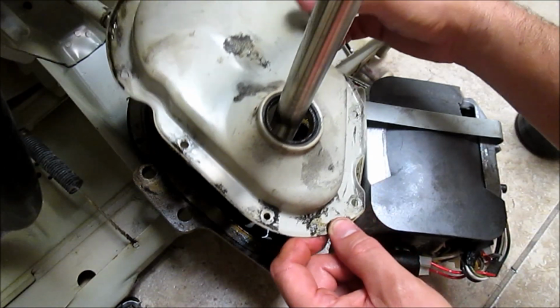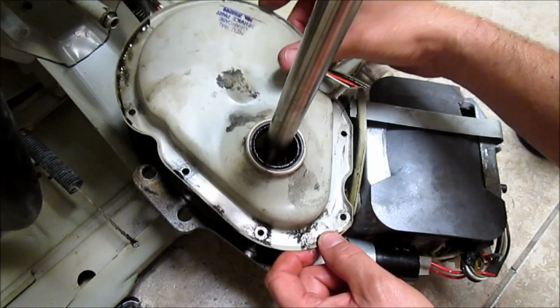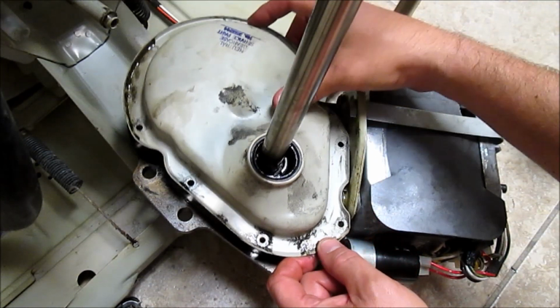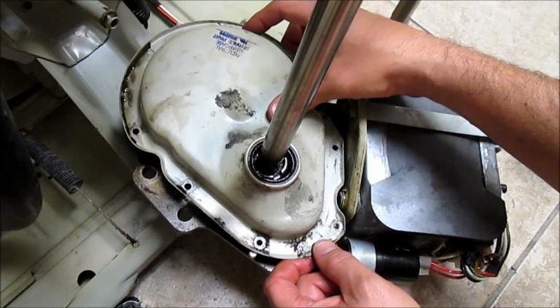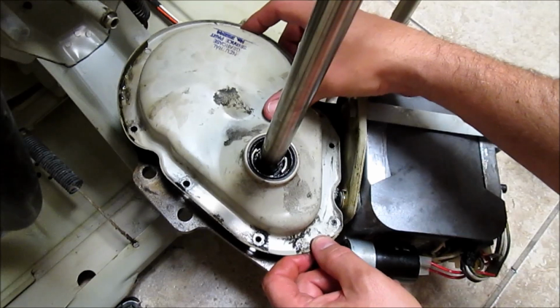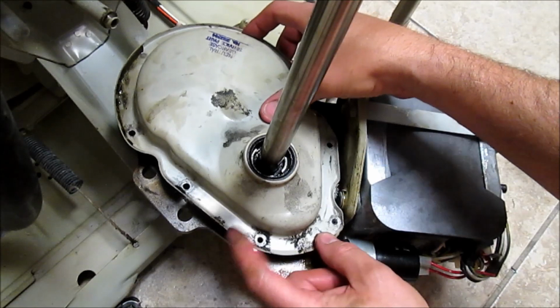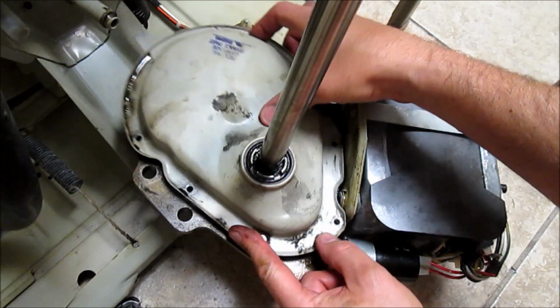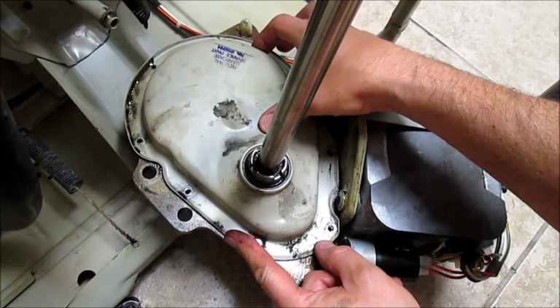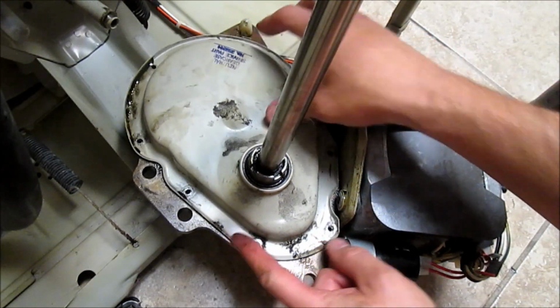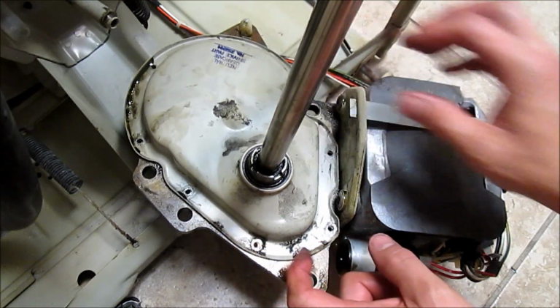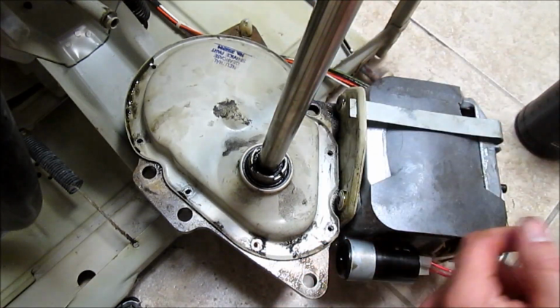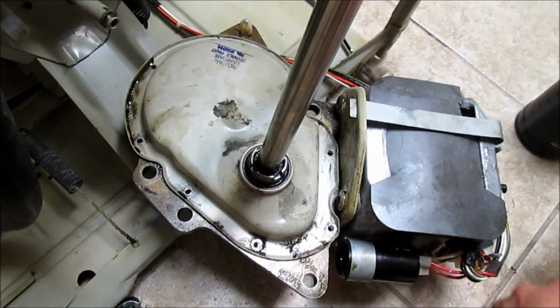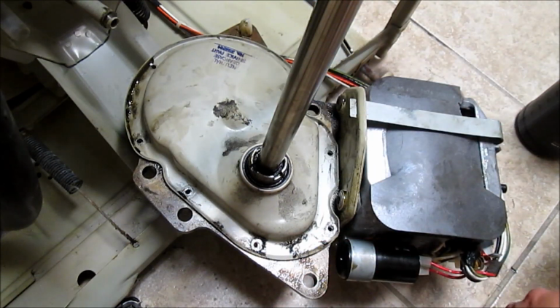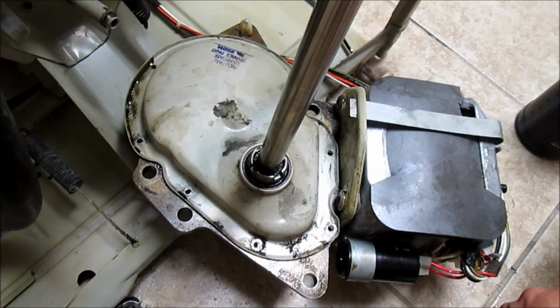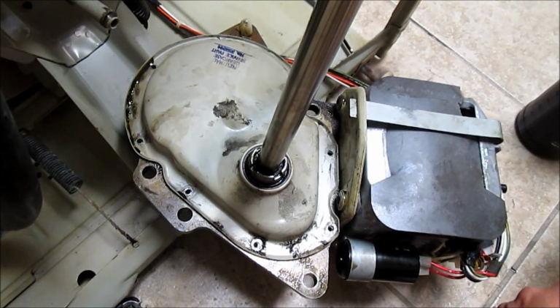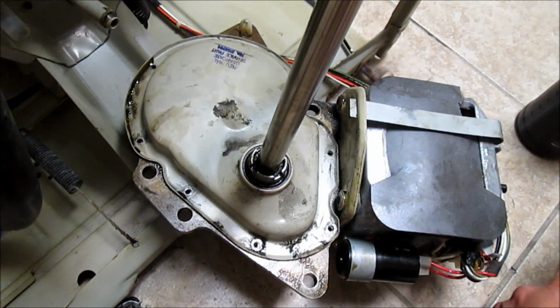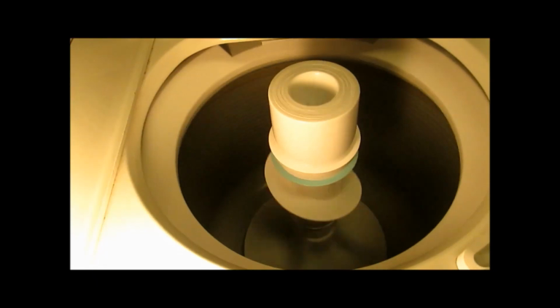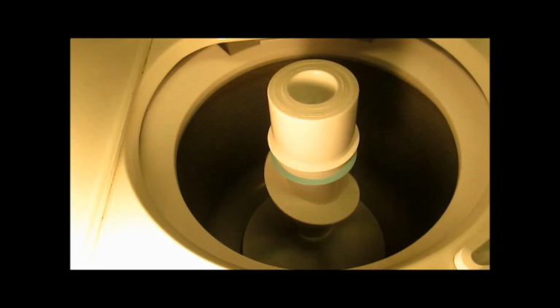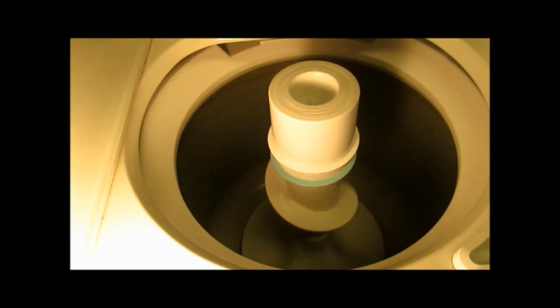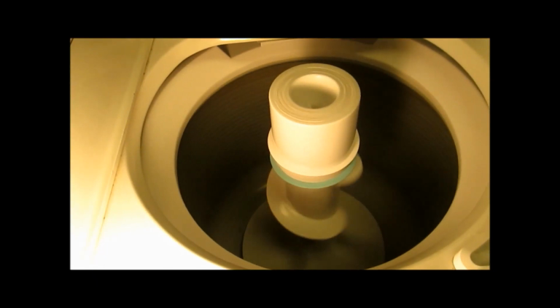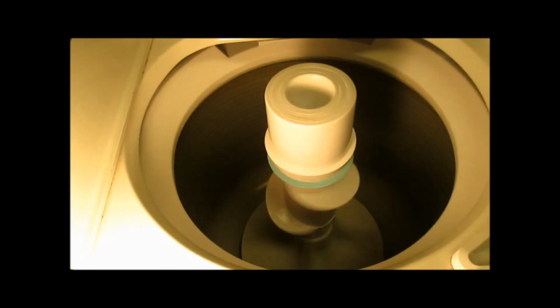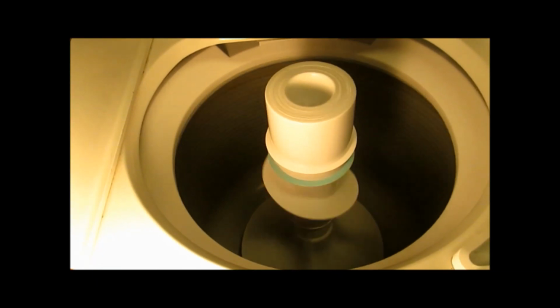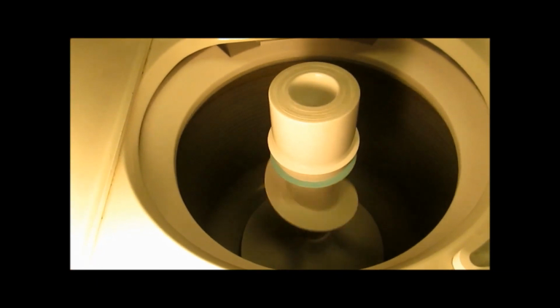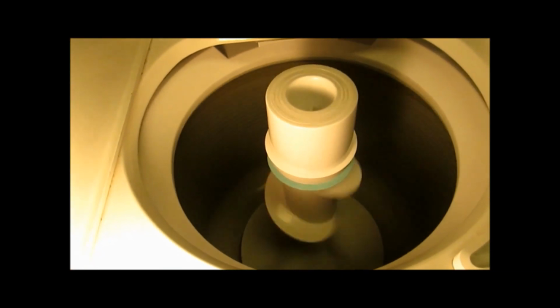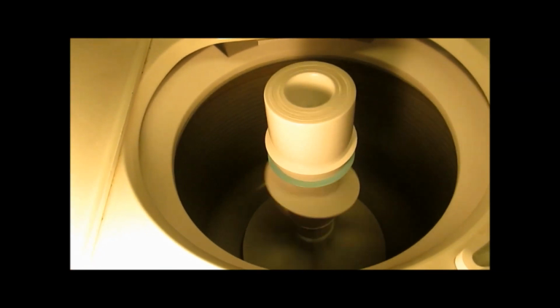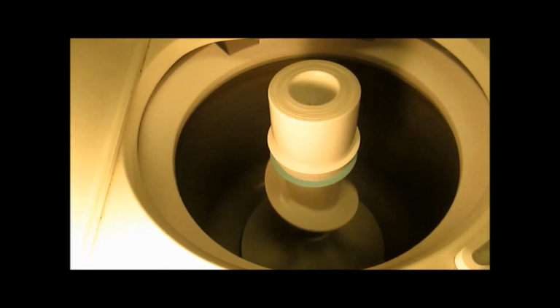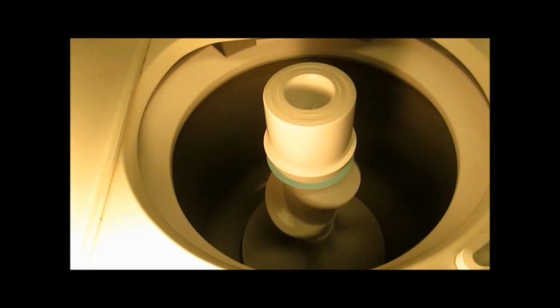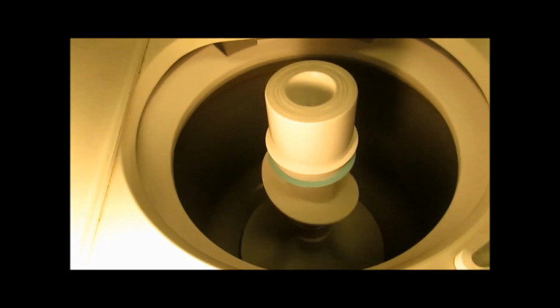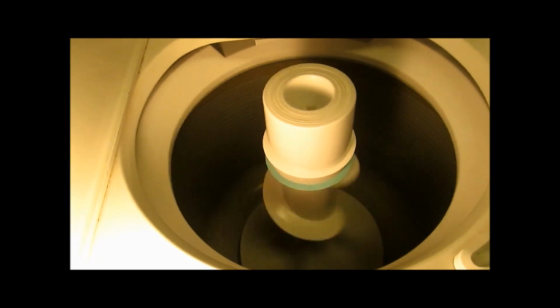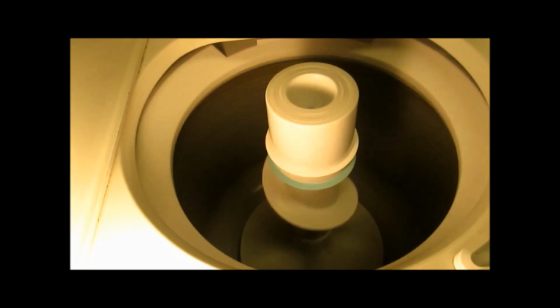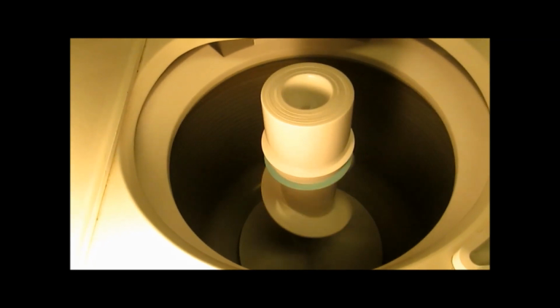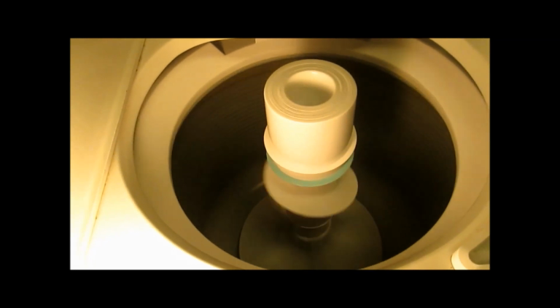Bolt your lid back on and button everything back together. Thank you for watching and good luck fixing your washing machine.